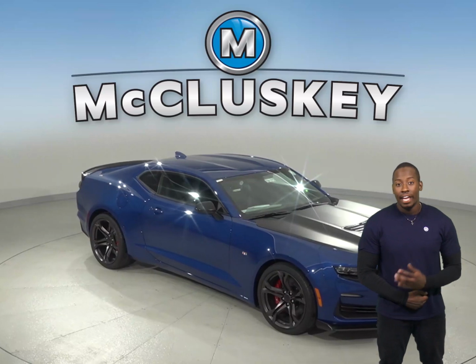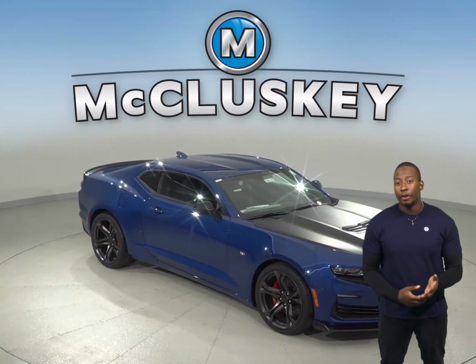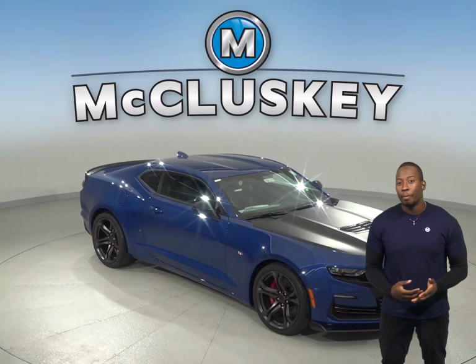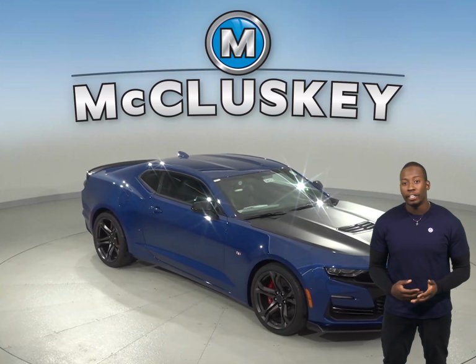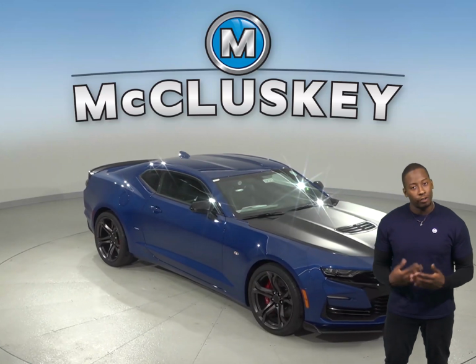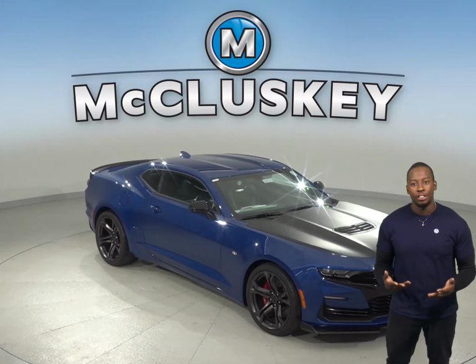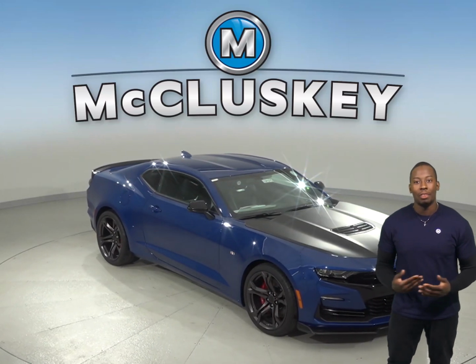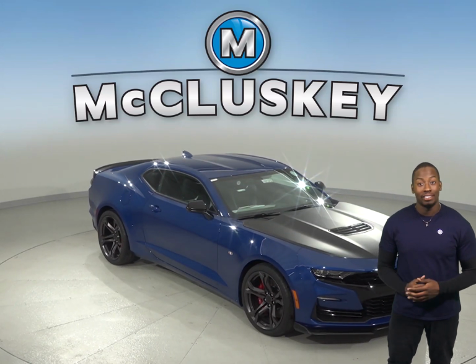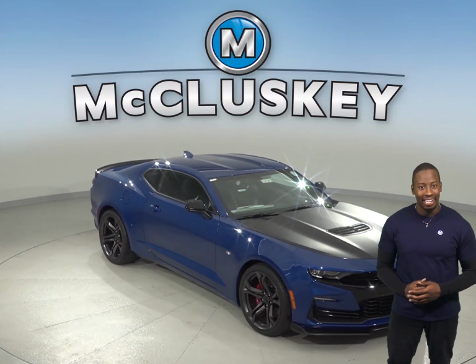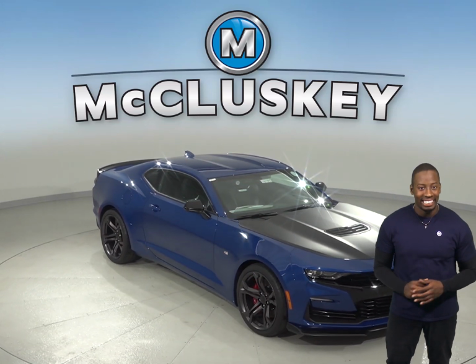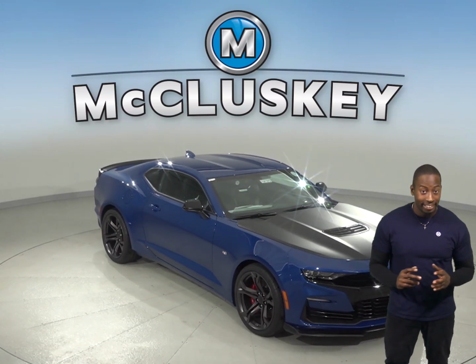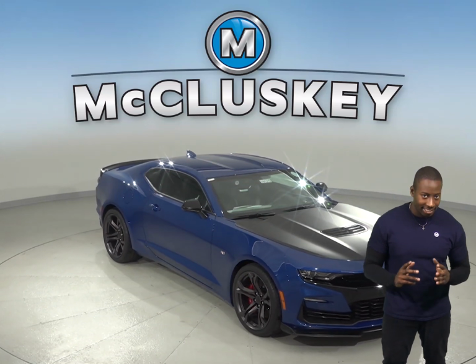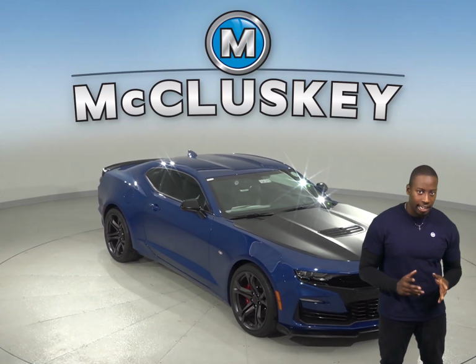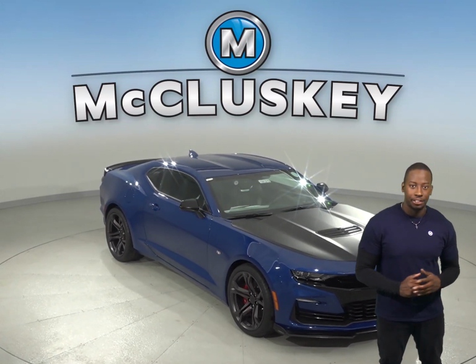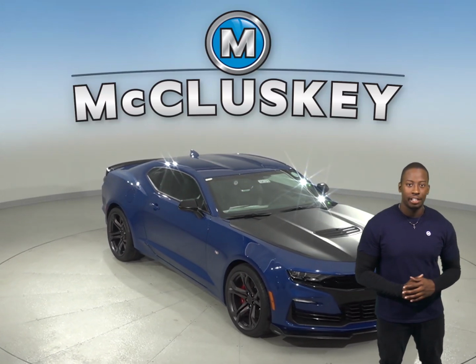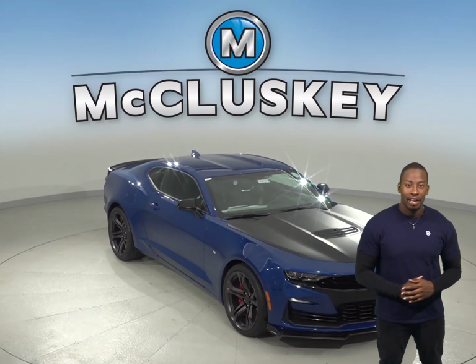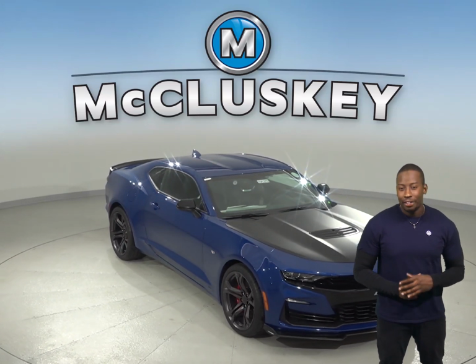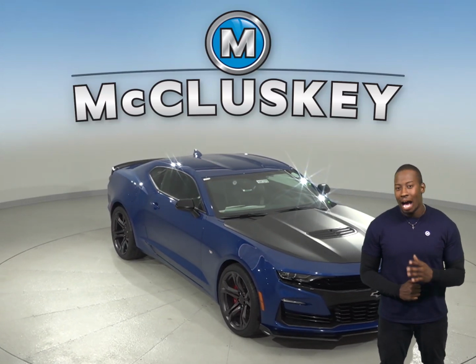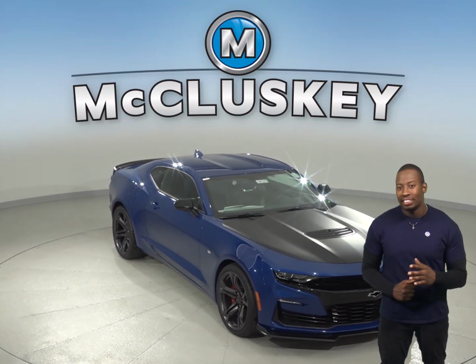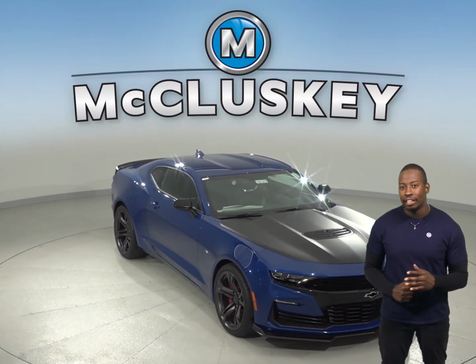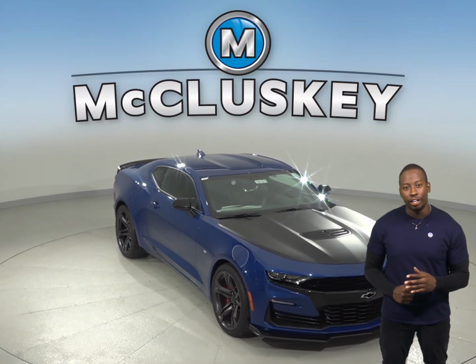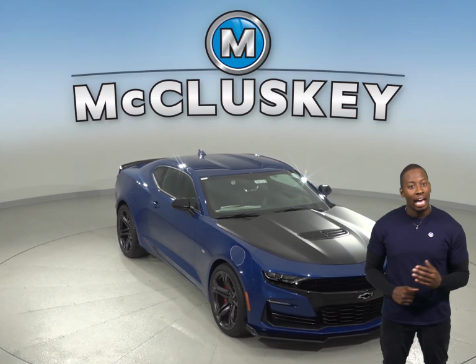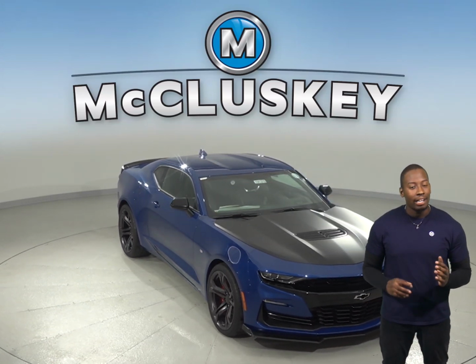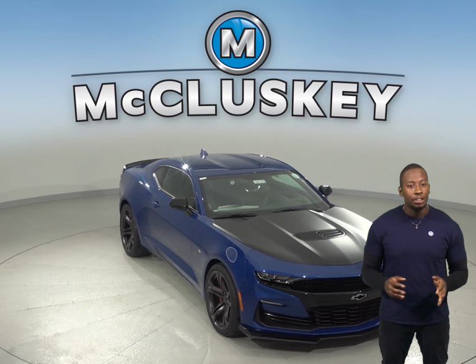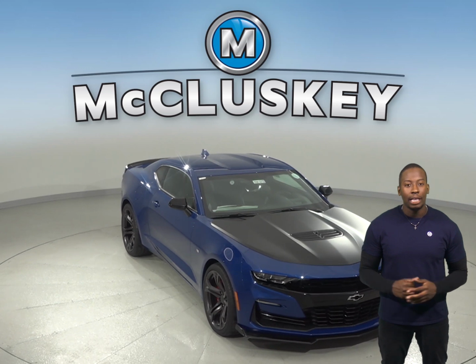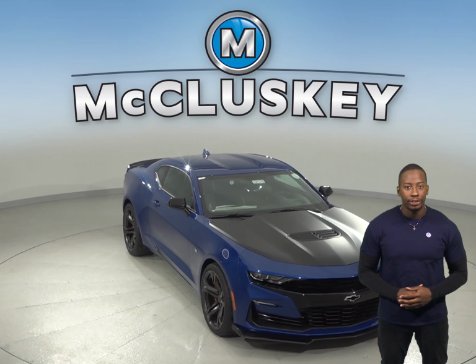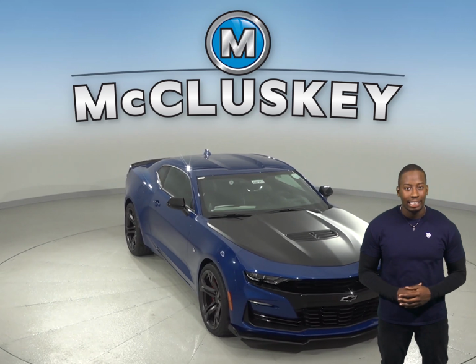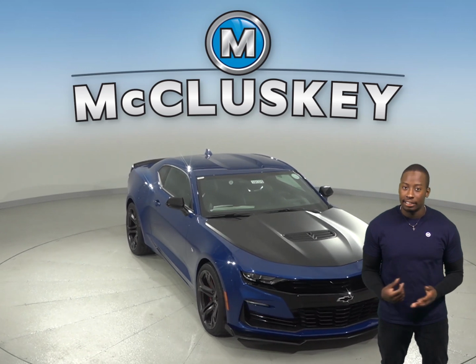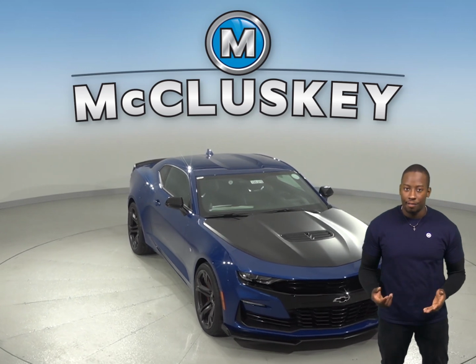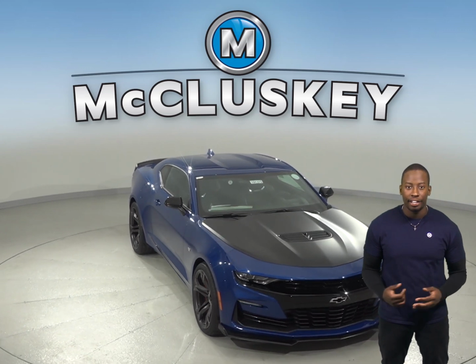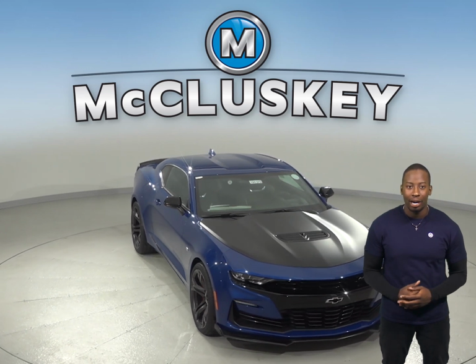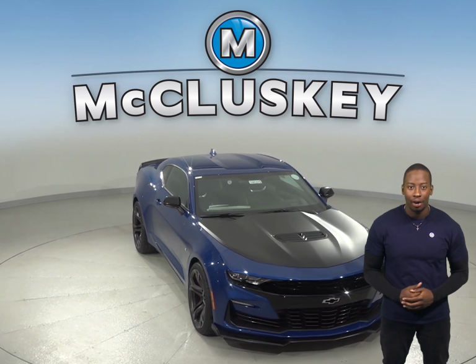If you're in the market for the 2019 Dodge Challenger, then you have to take a look at the 2019 Chevrolet Camaro.